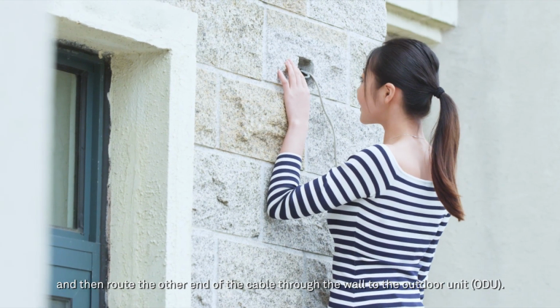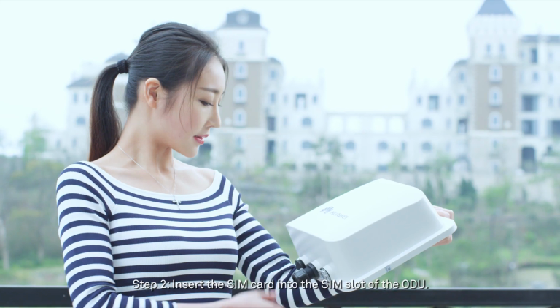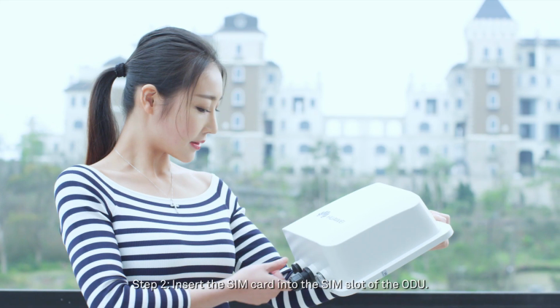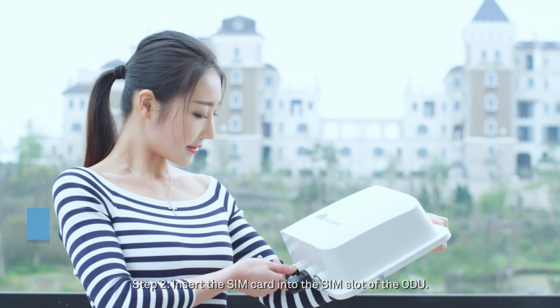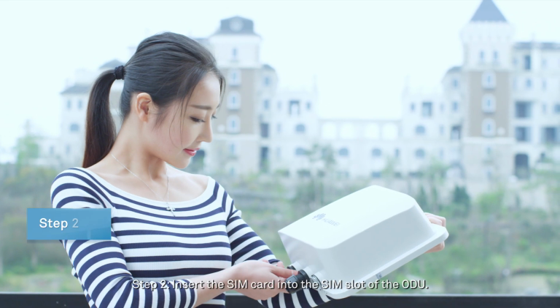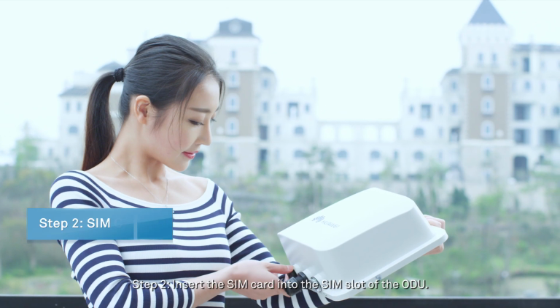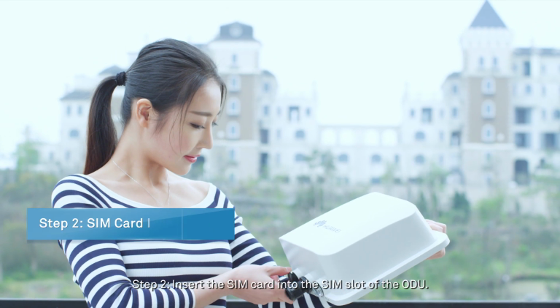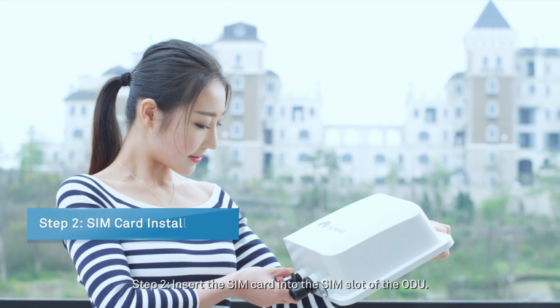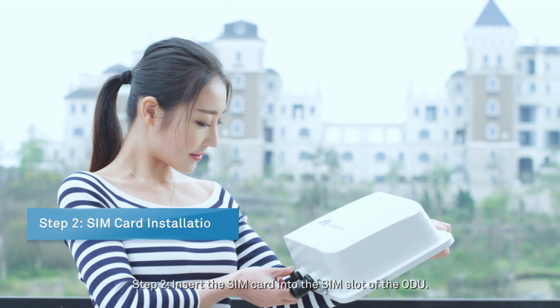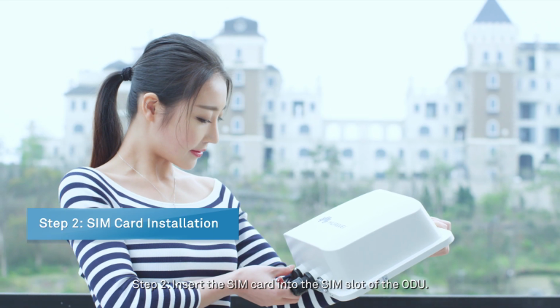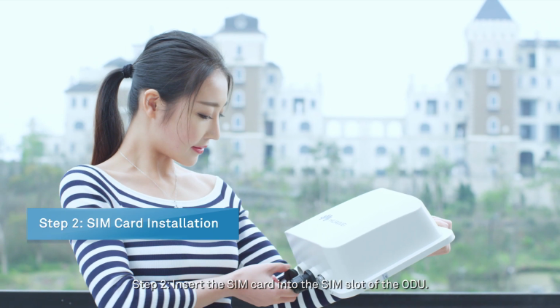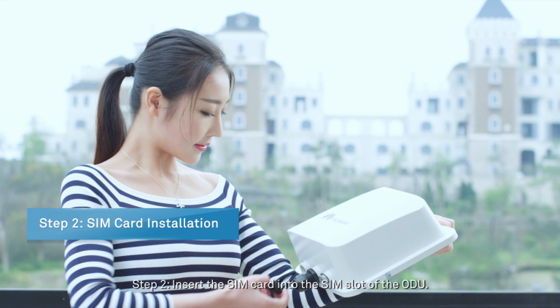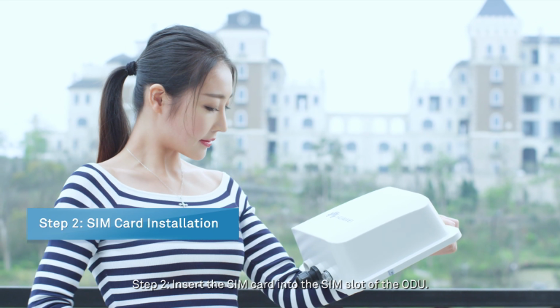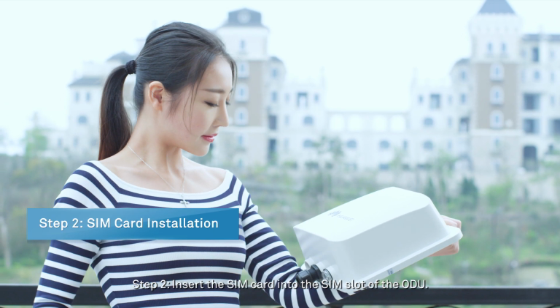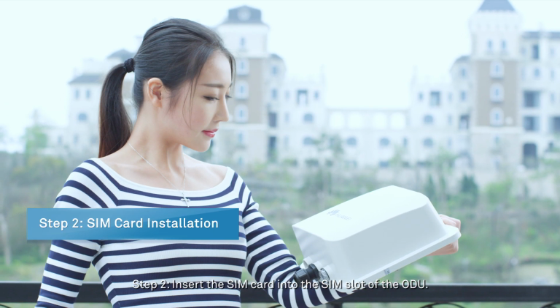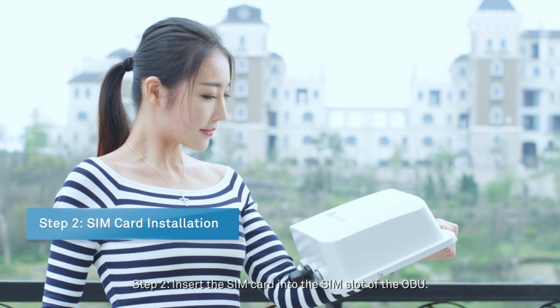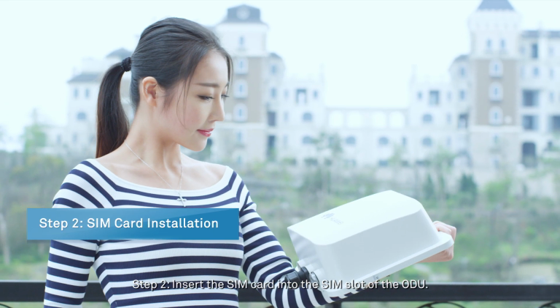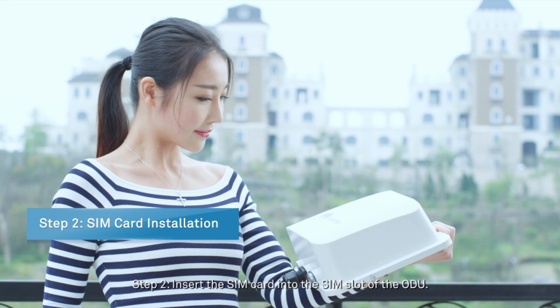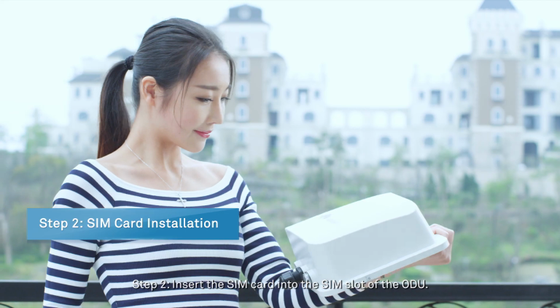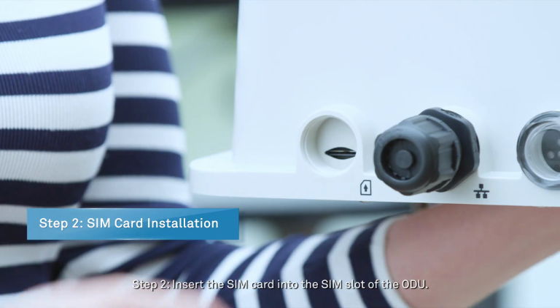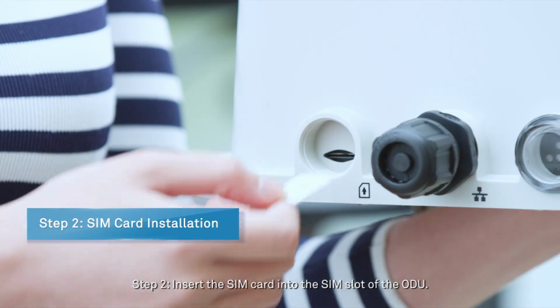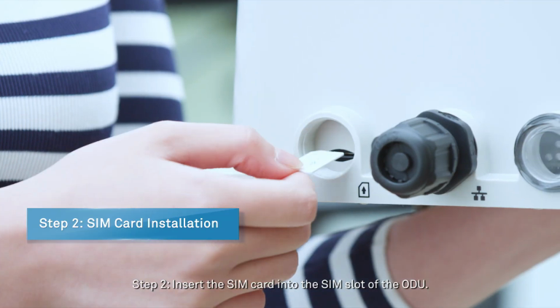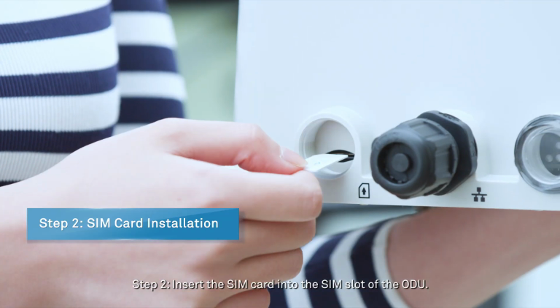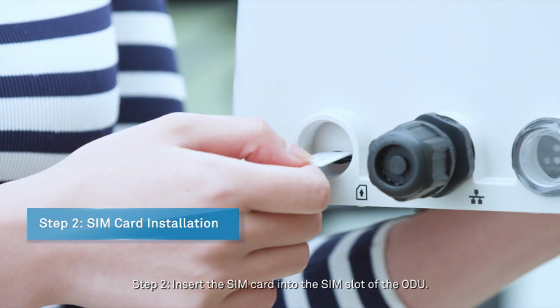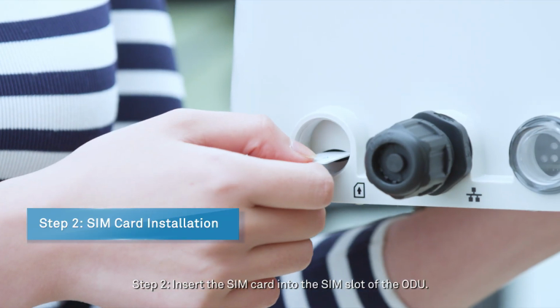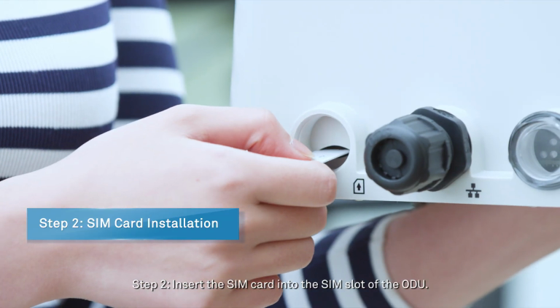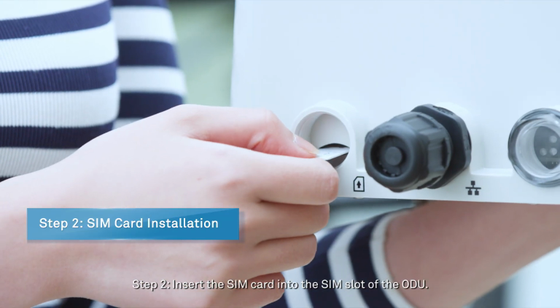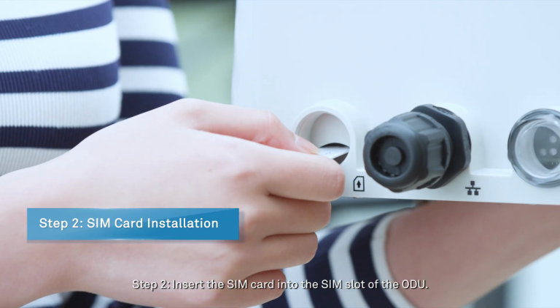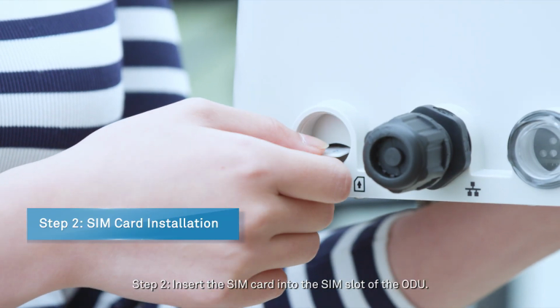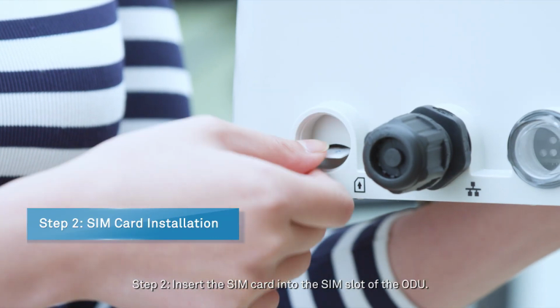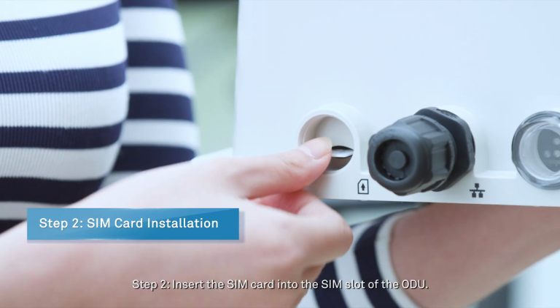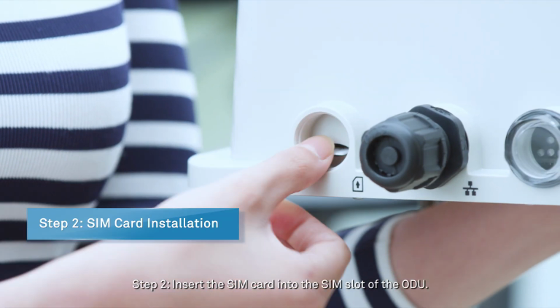Step 2: Insert the SIM card into the SIM slot of the ODU.